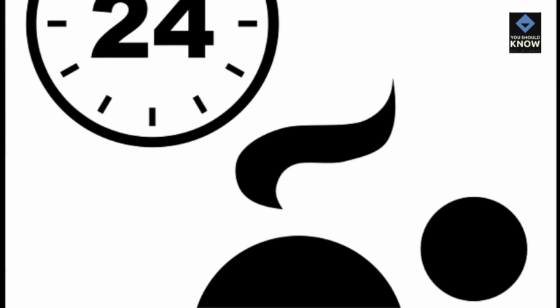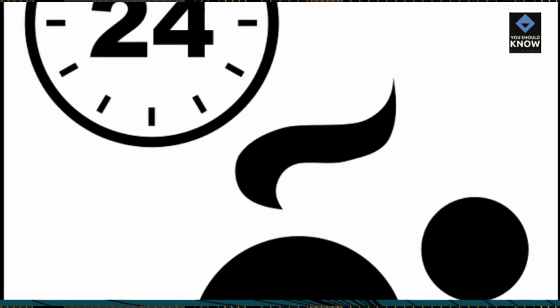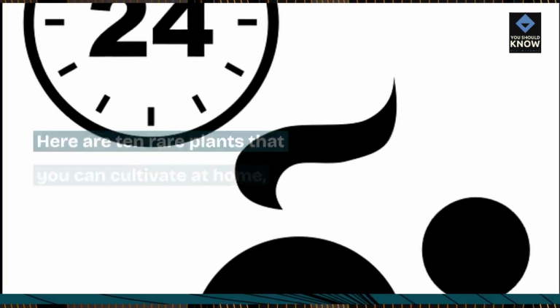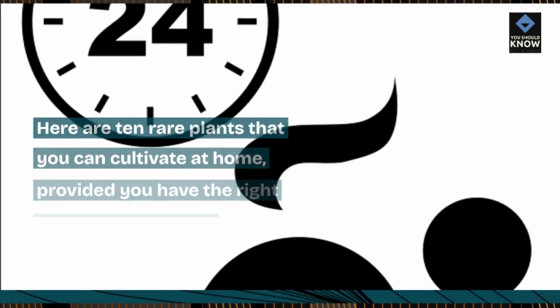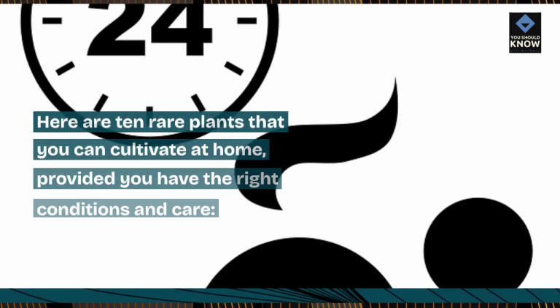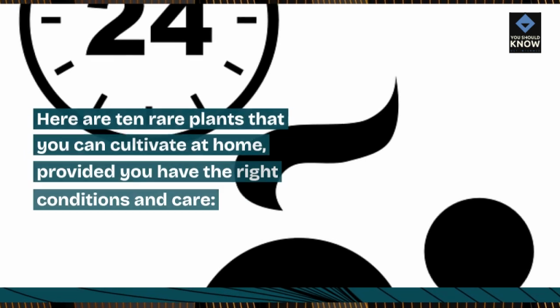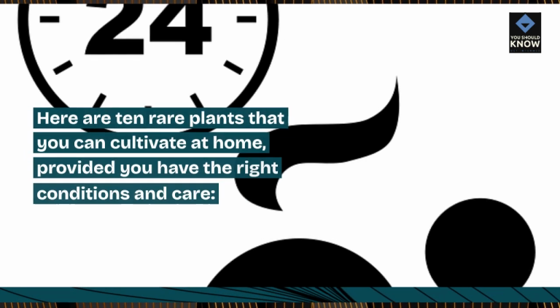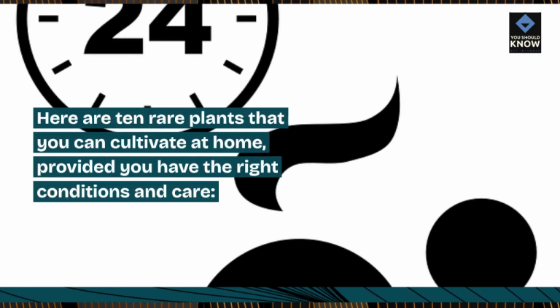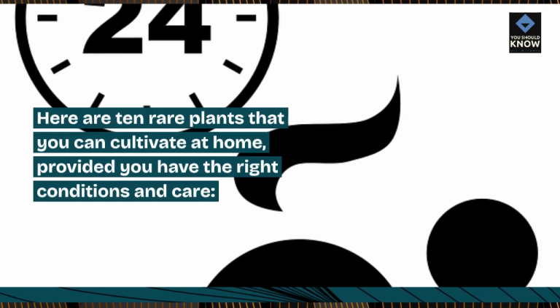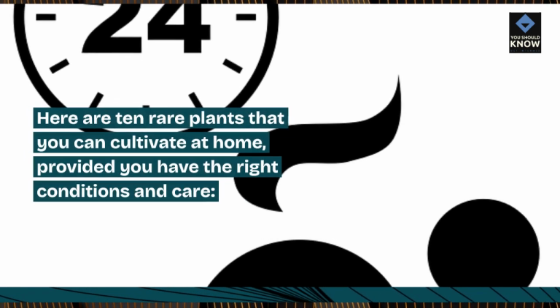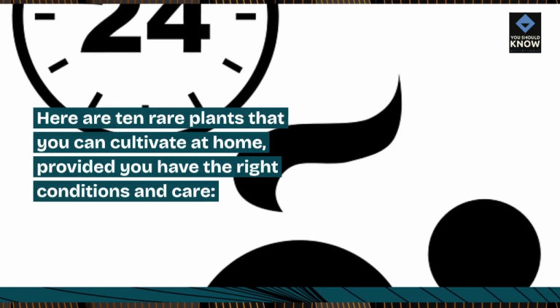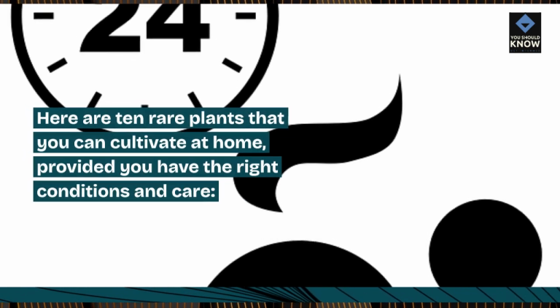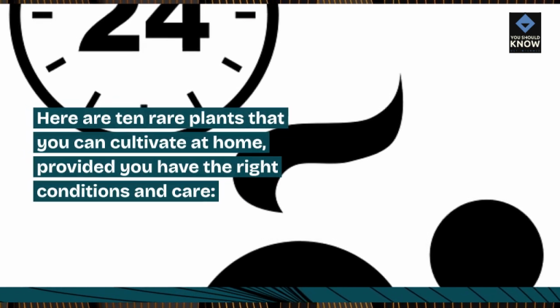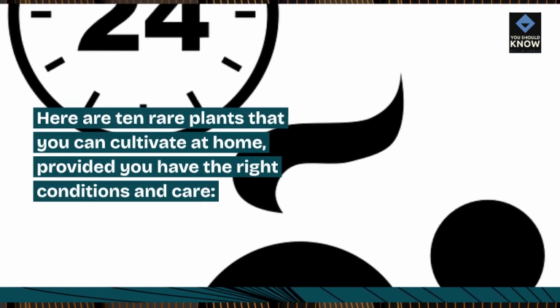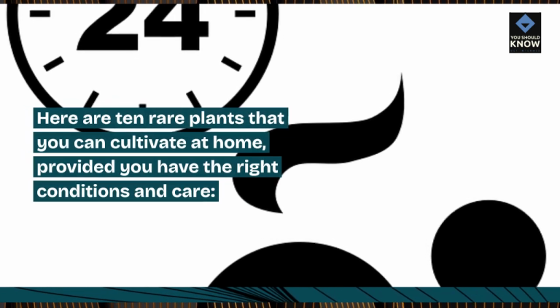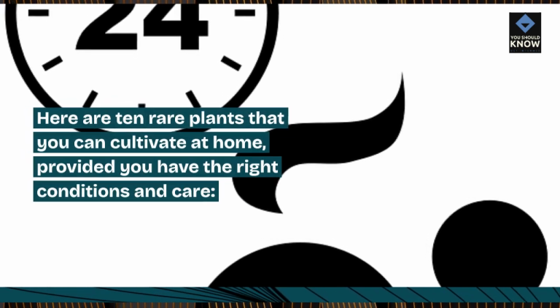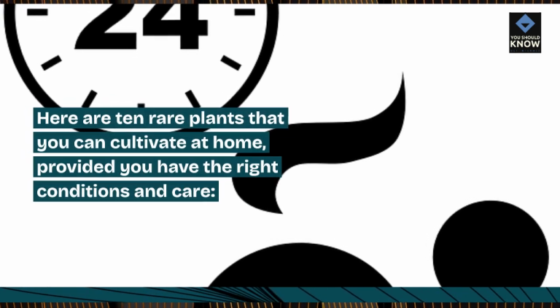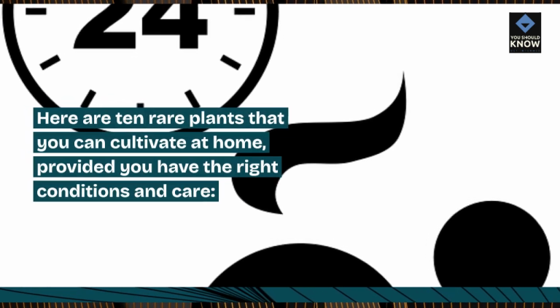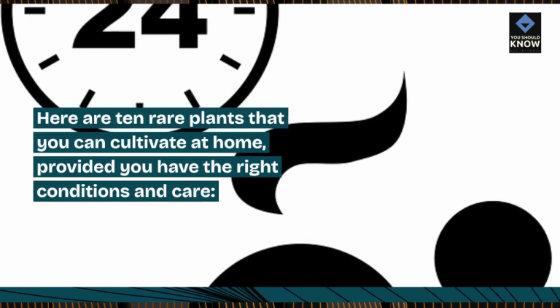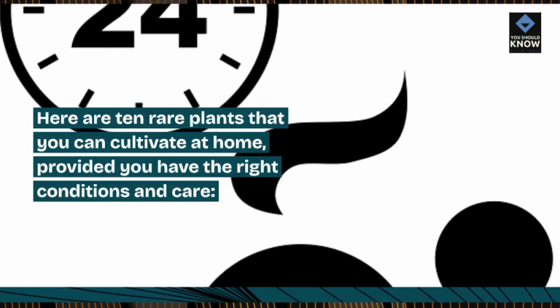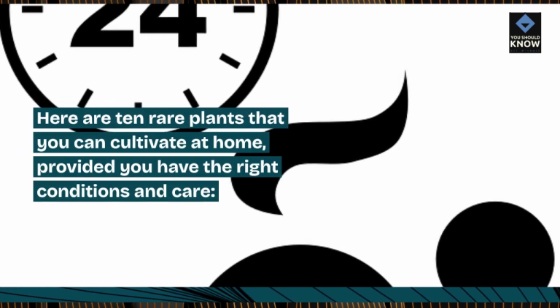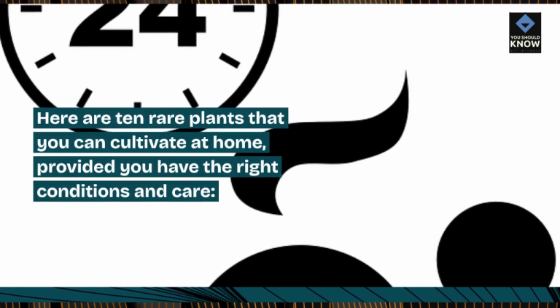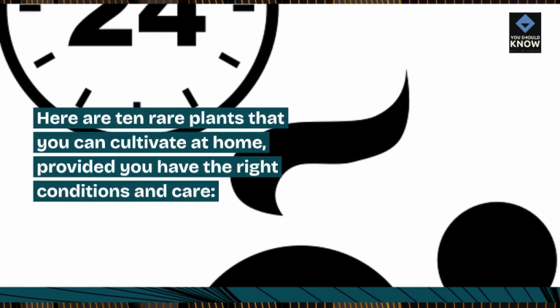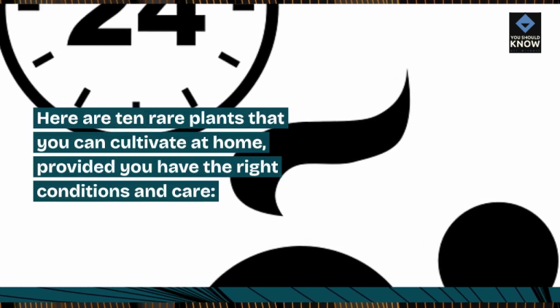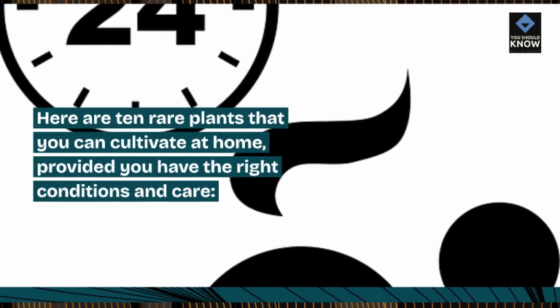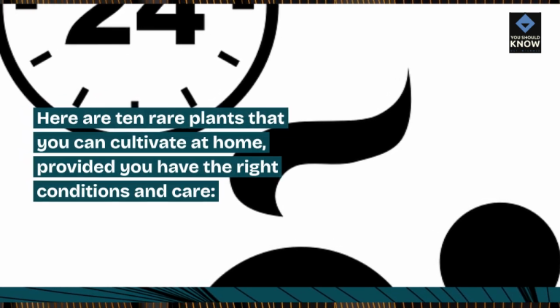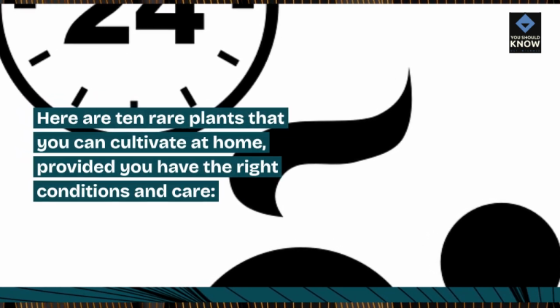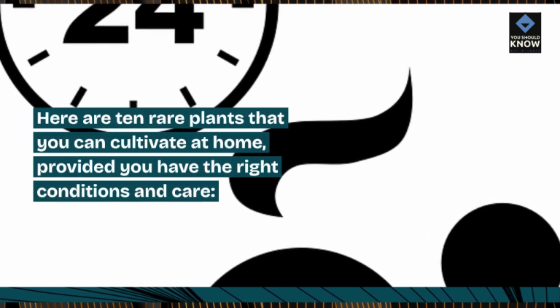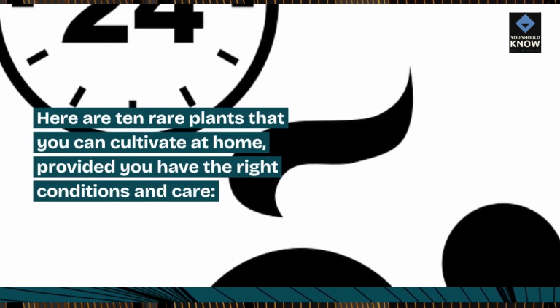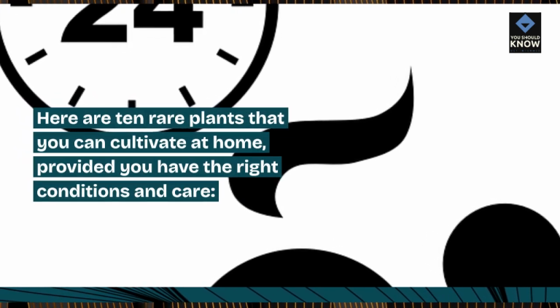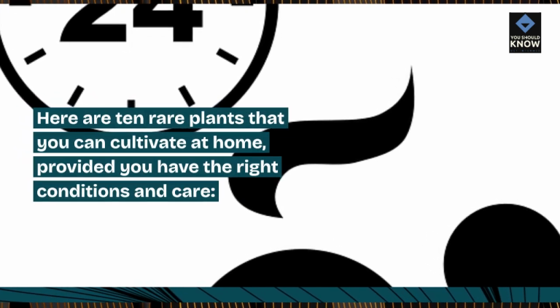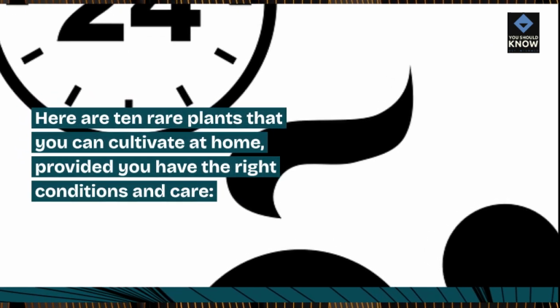Here are 10 rare plants that you can cultivate at home, provided you have the right conditions and care.